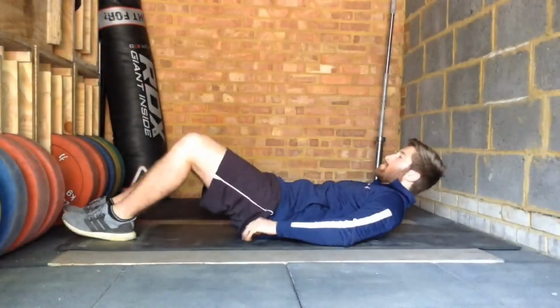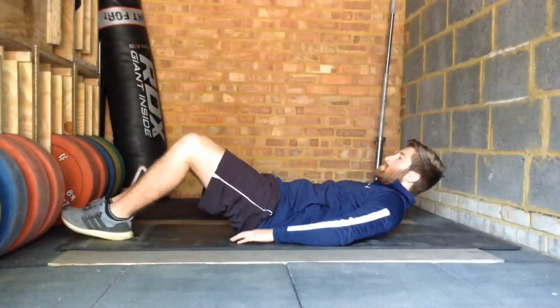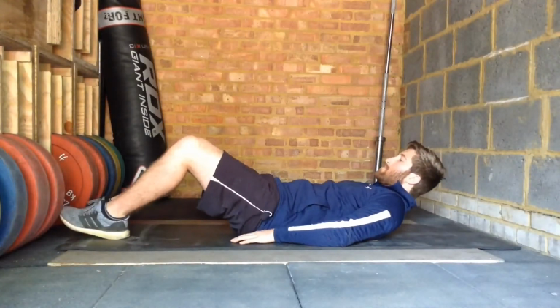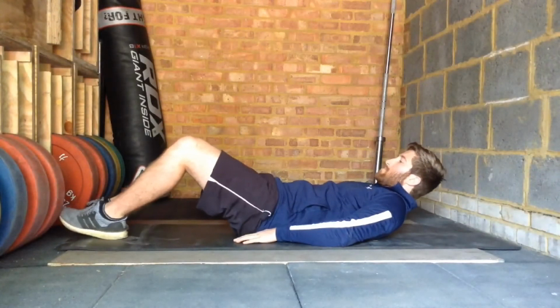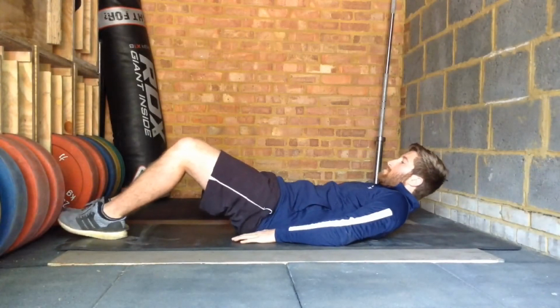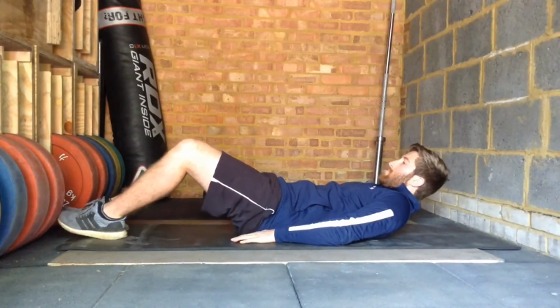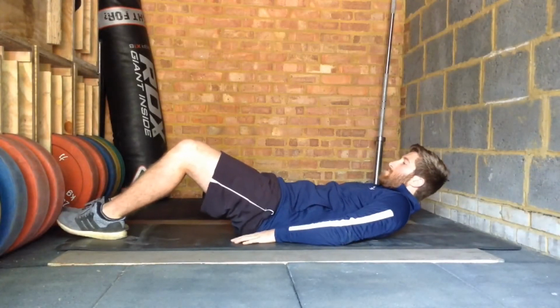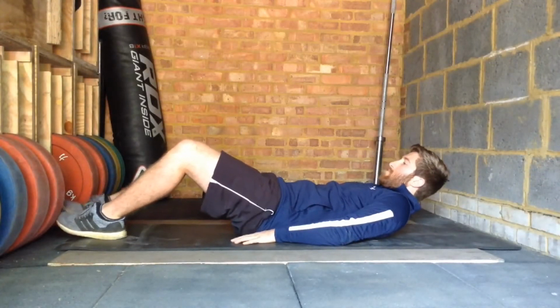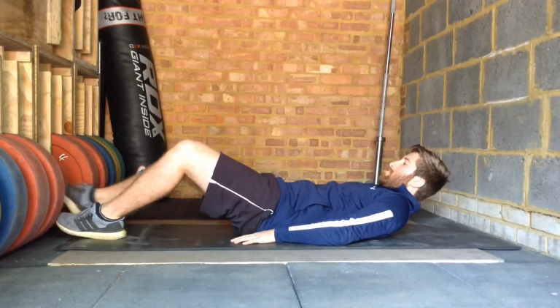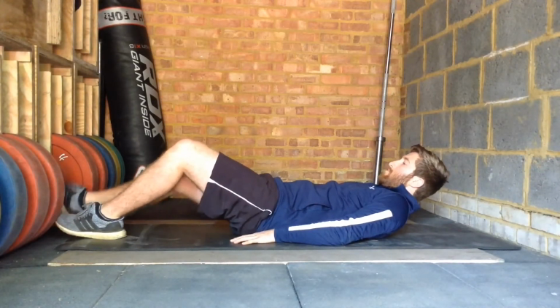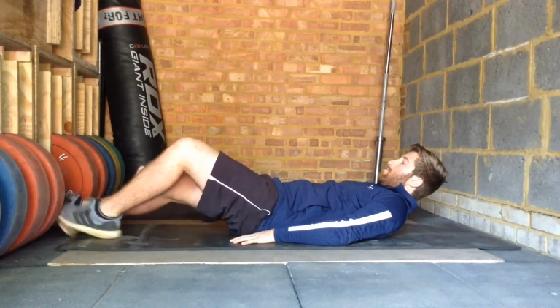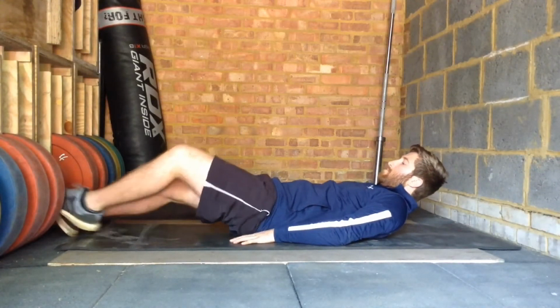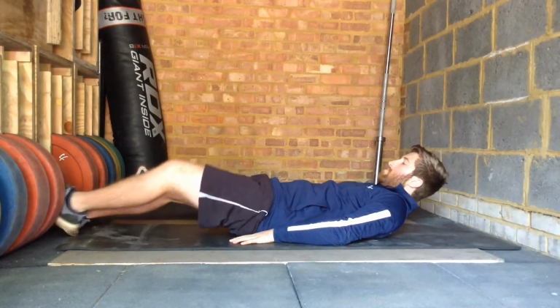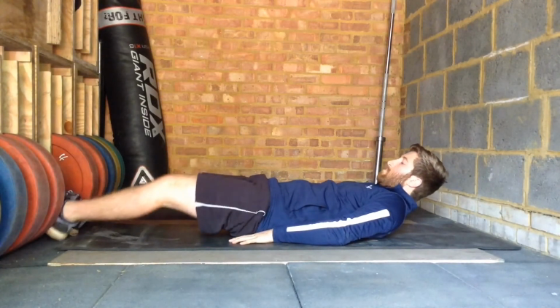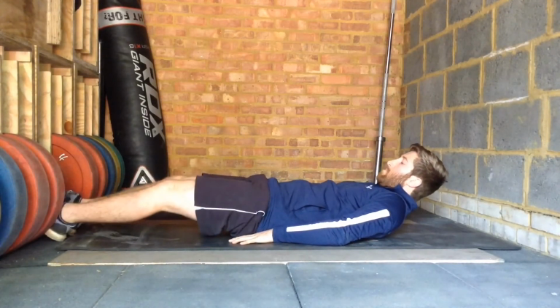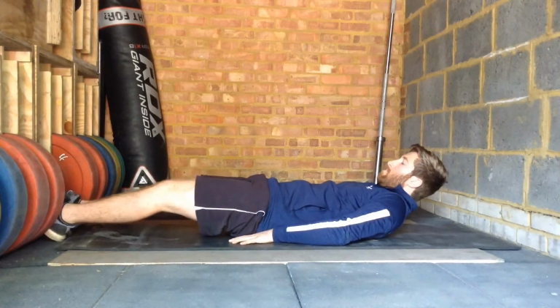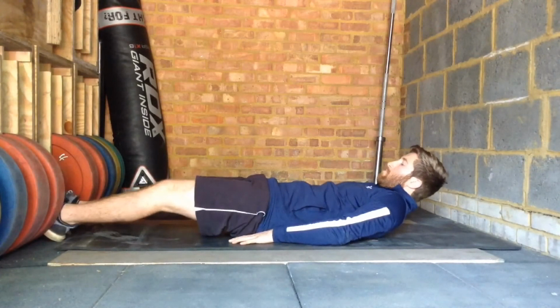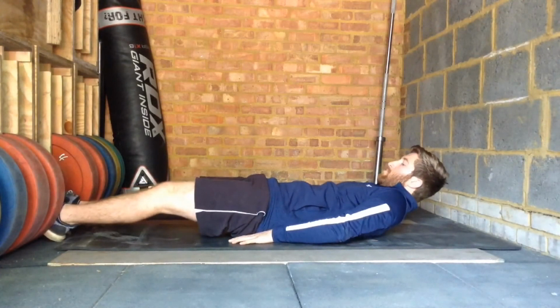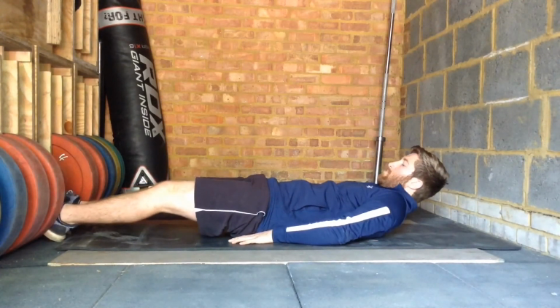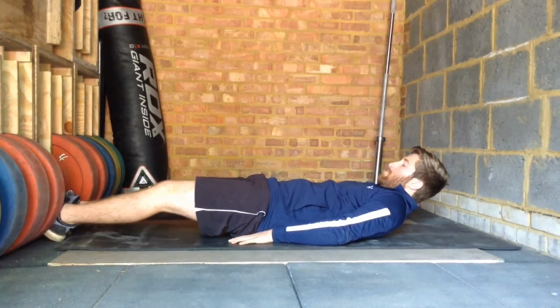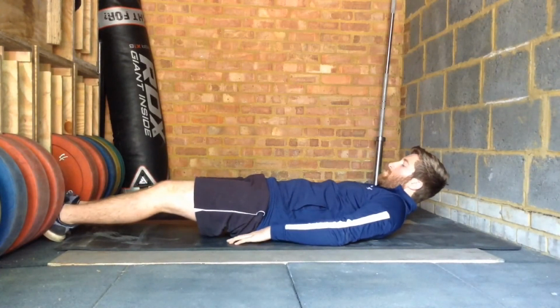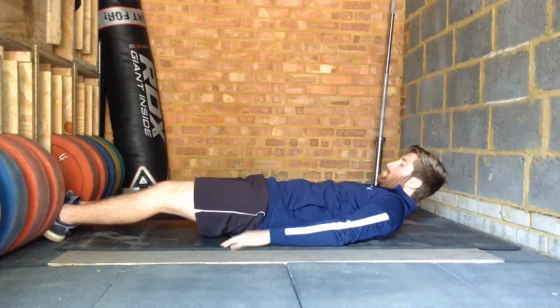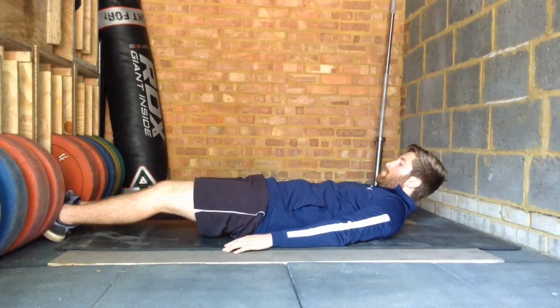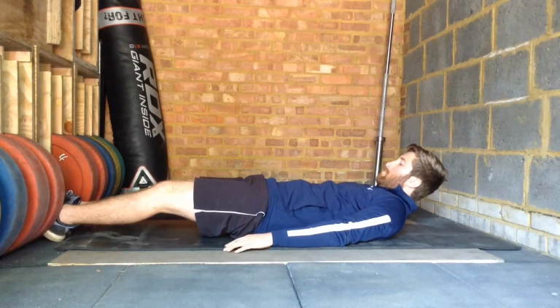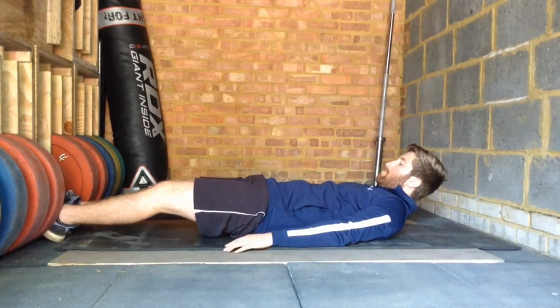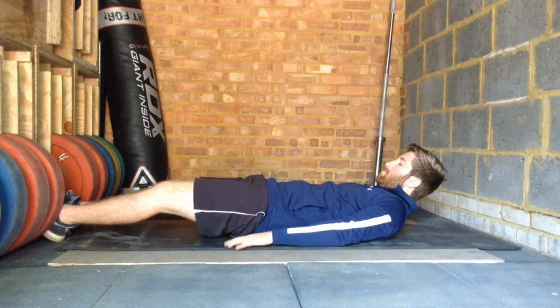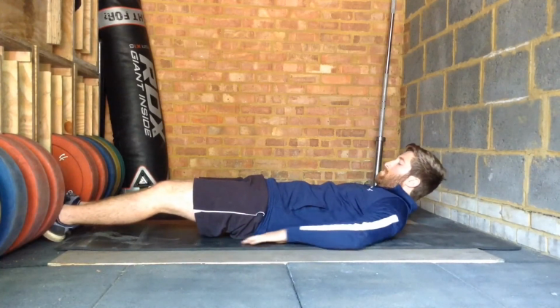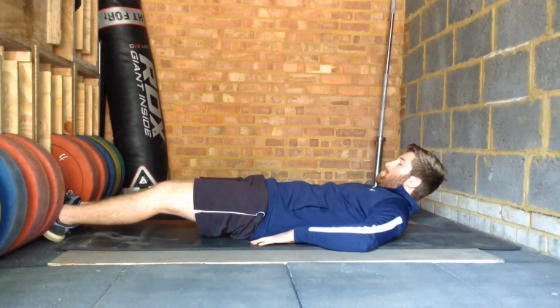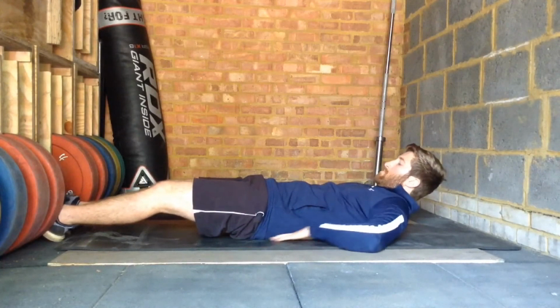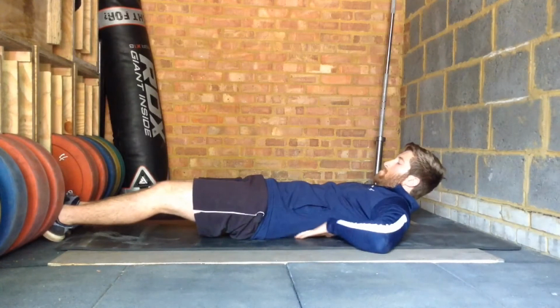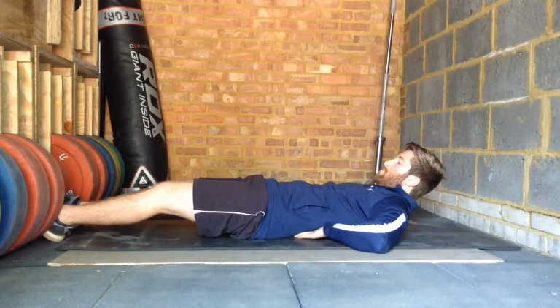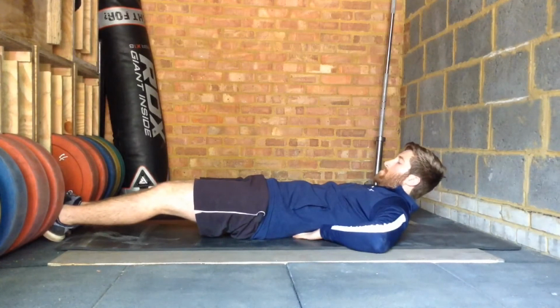Leg raises, sometimes known as reverse crunches, target the muscles of the trunk, mainly the abdominals.